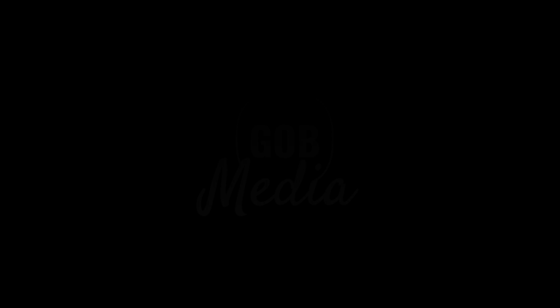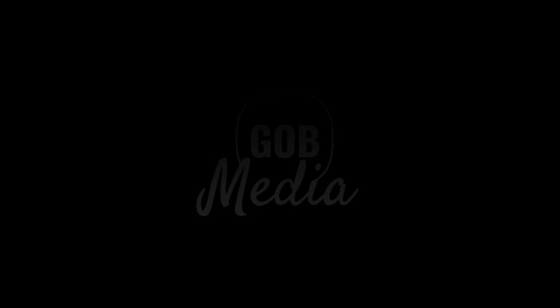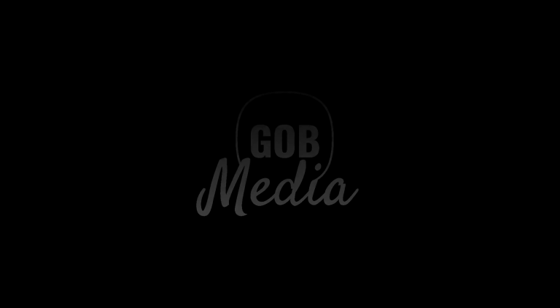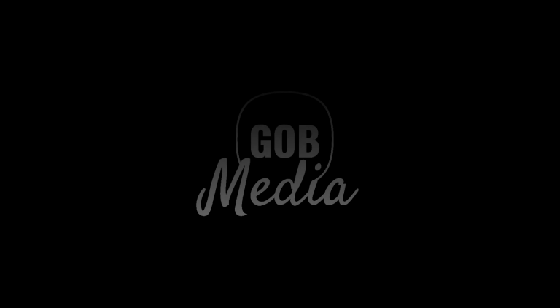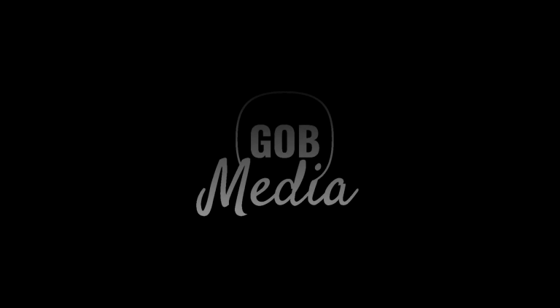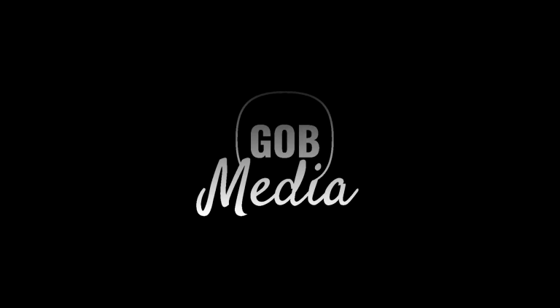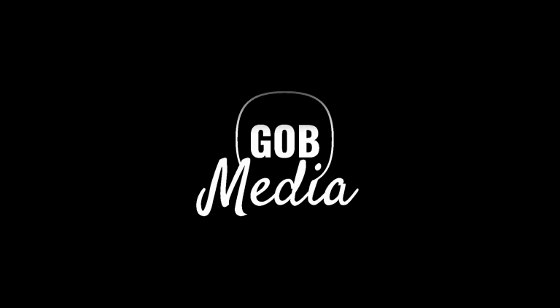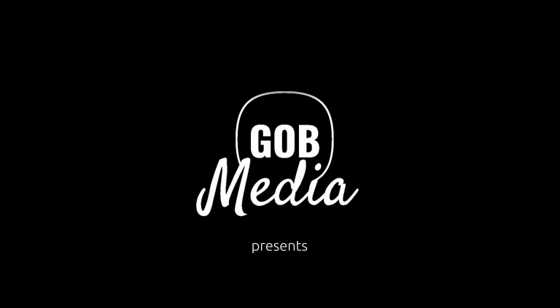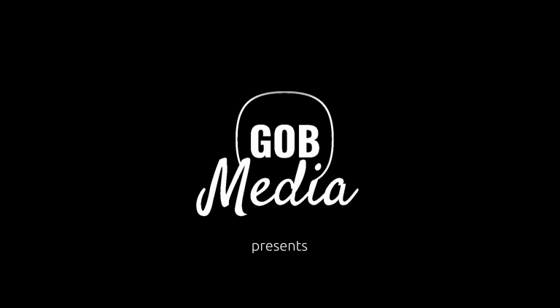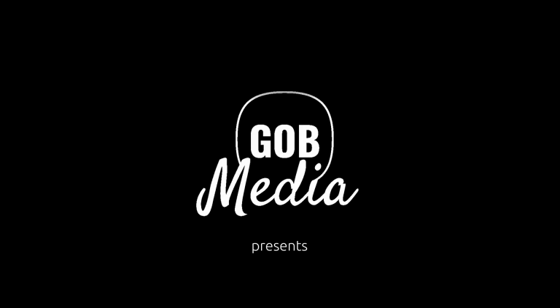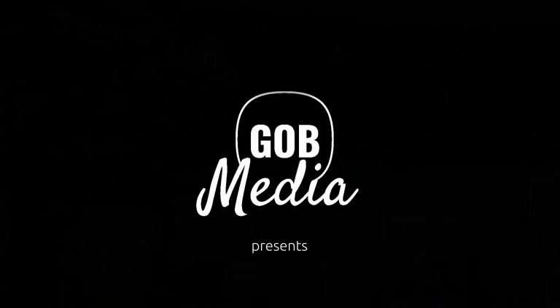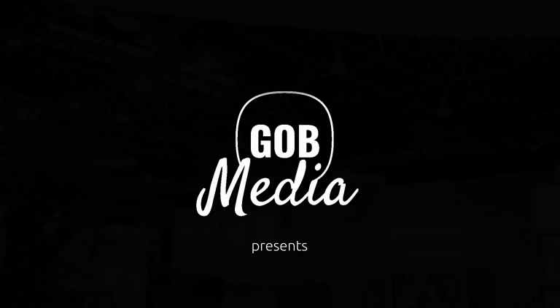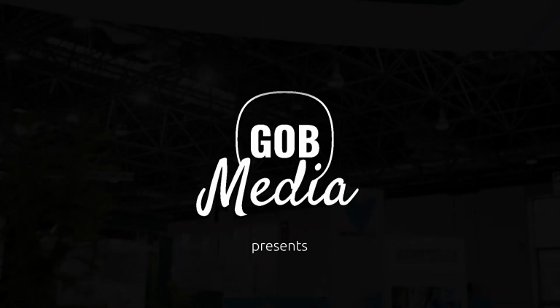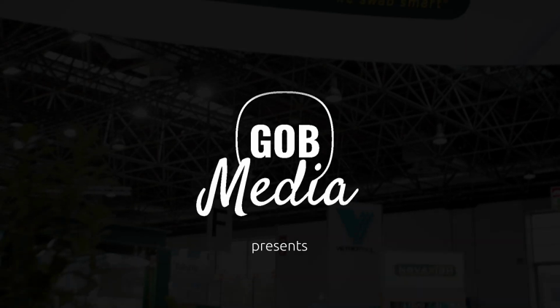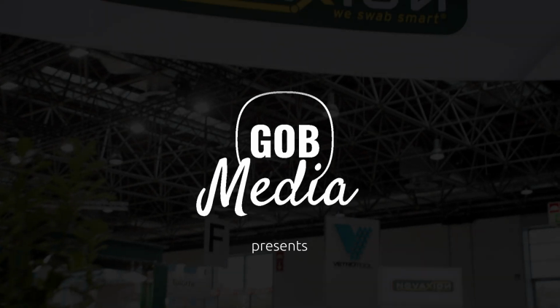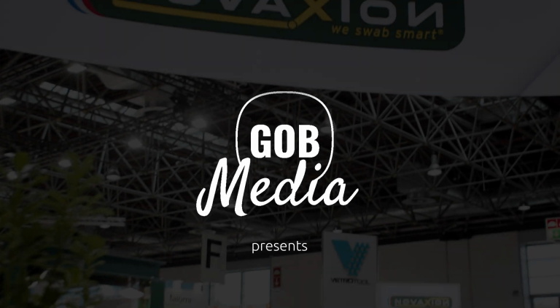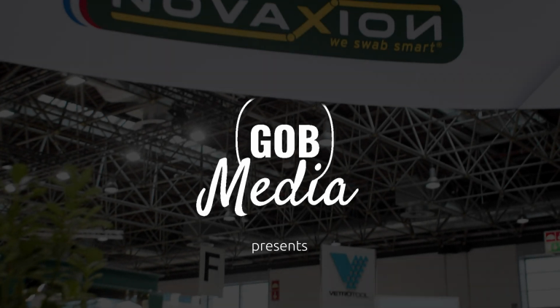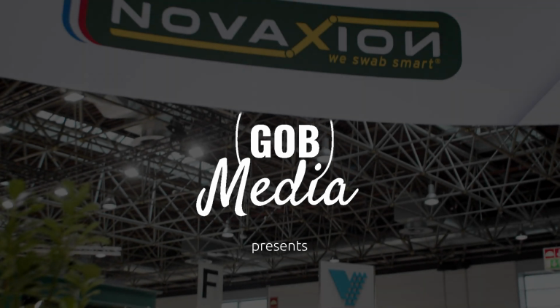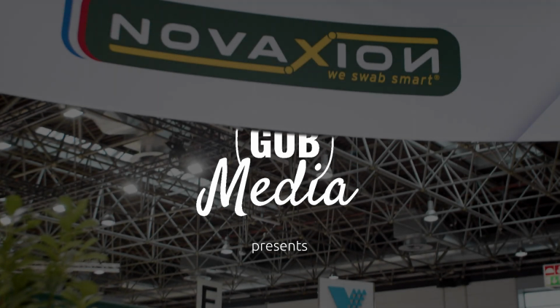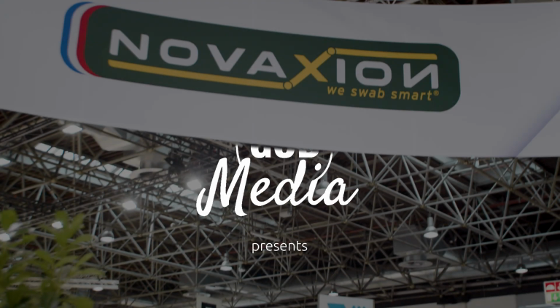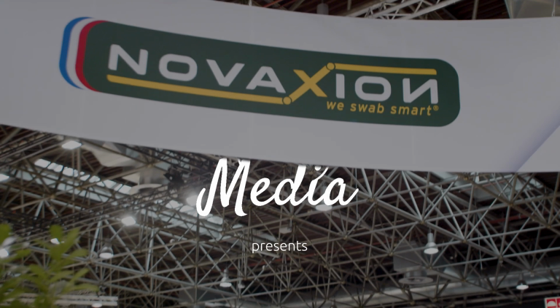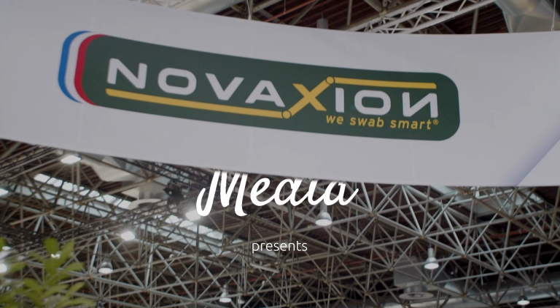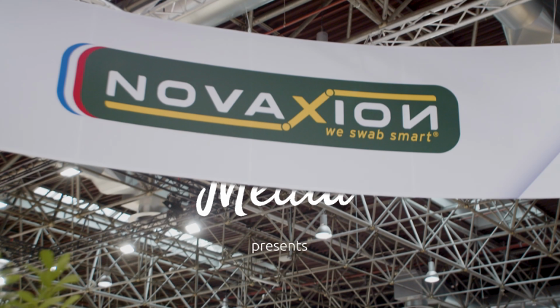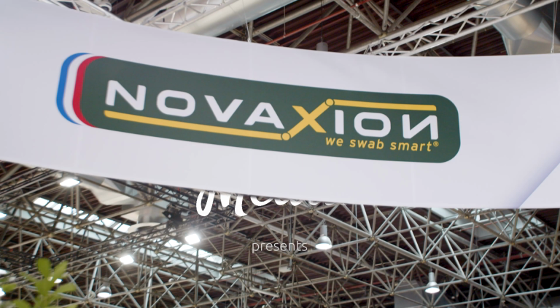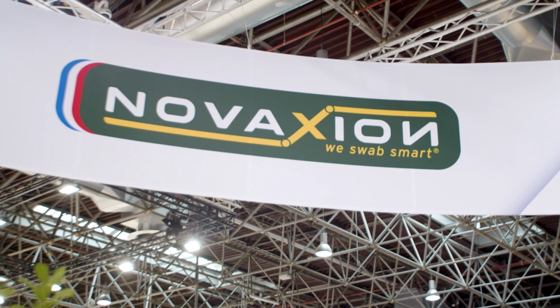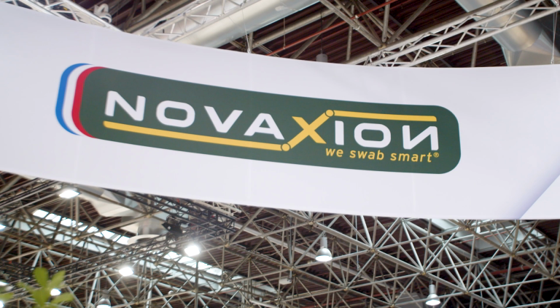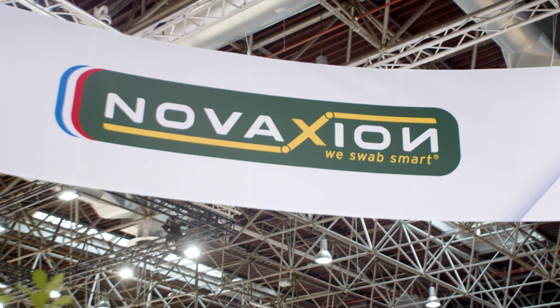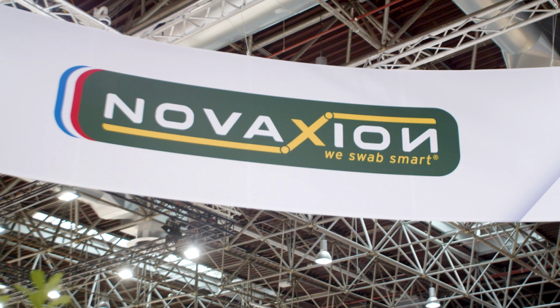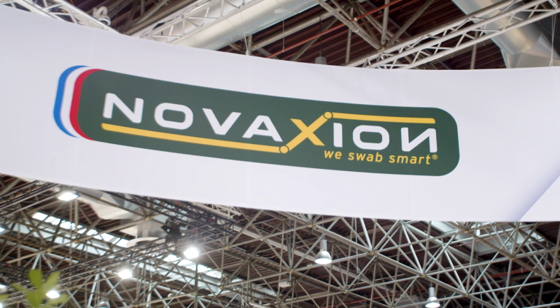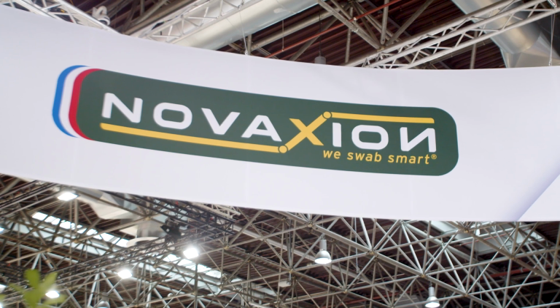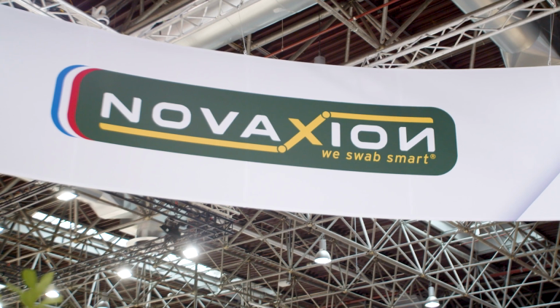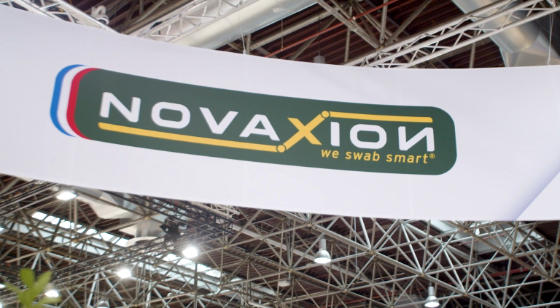Hello Glass Industry, it's Mark from Glass & Photbook and here we are finally at GlassTech in Dusseldorf.